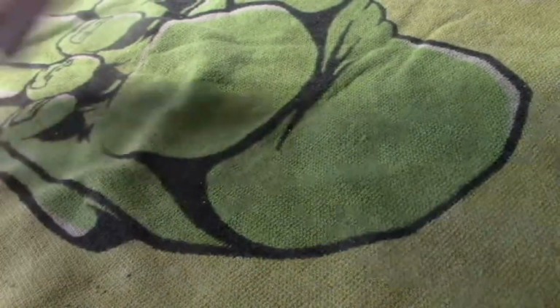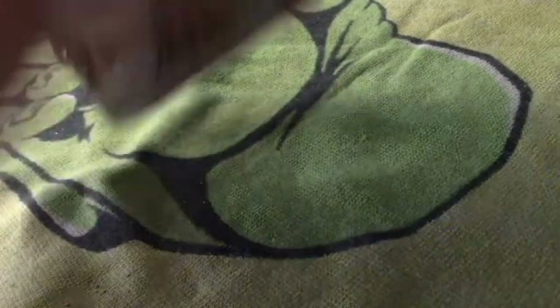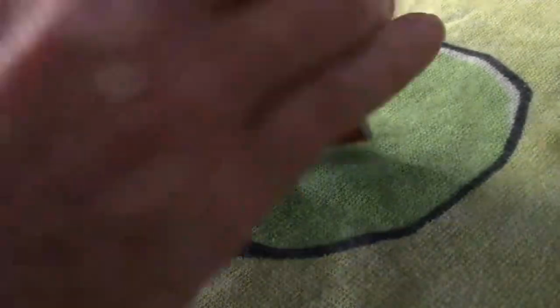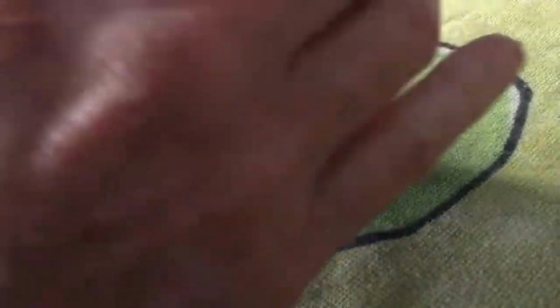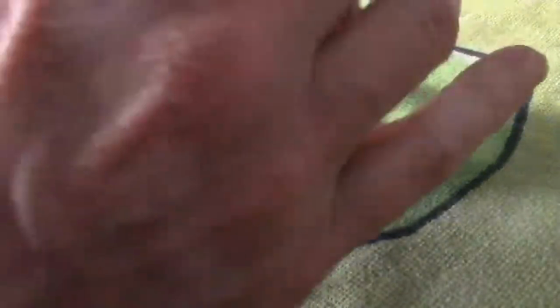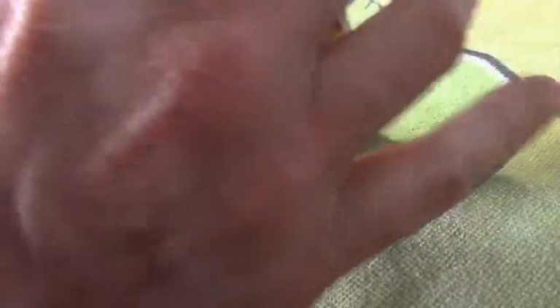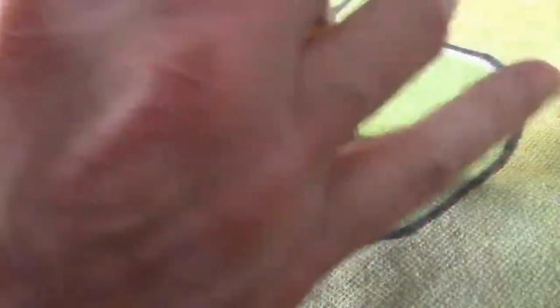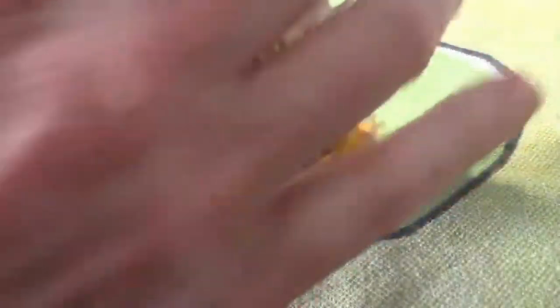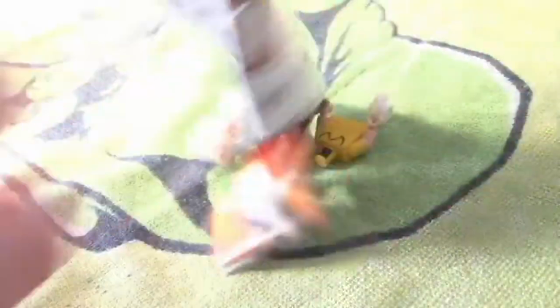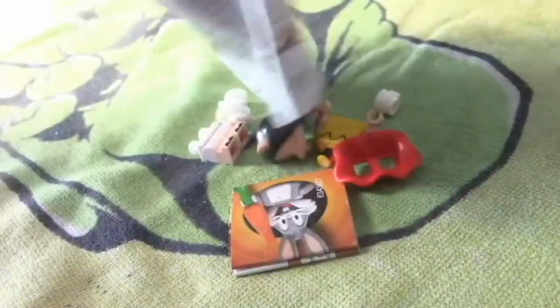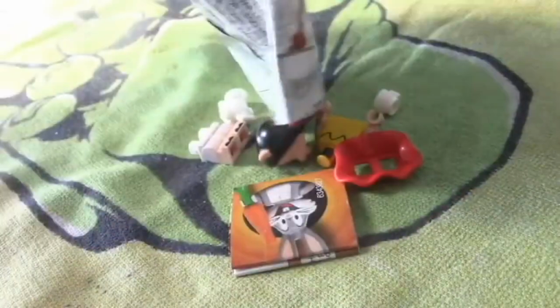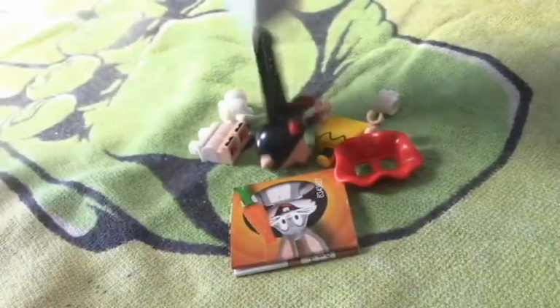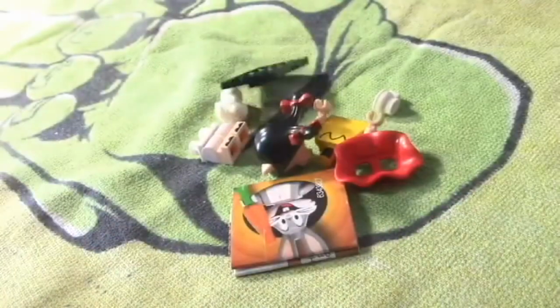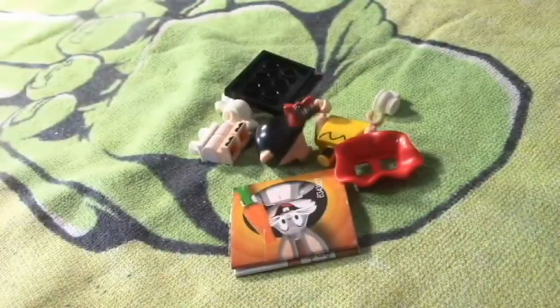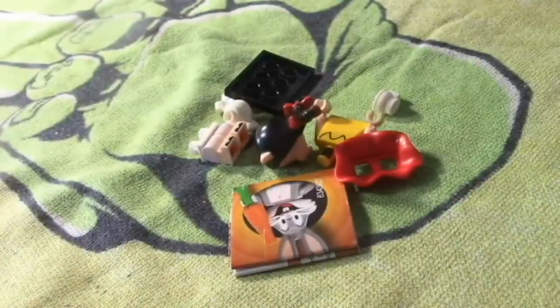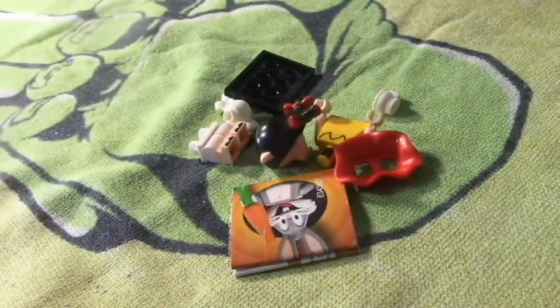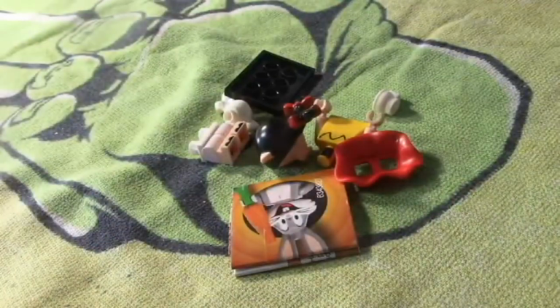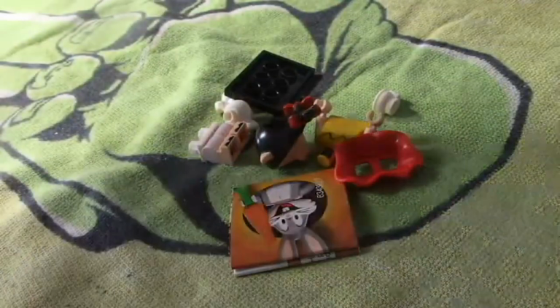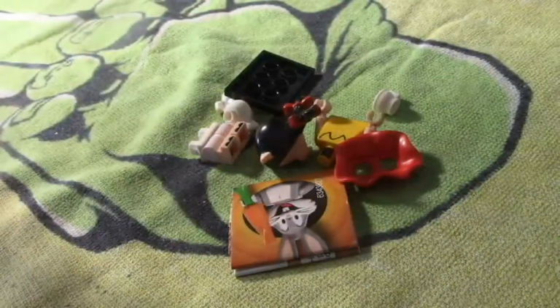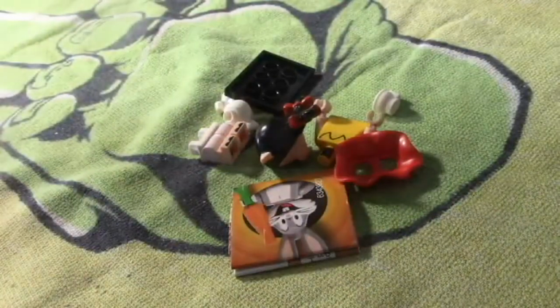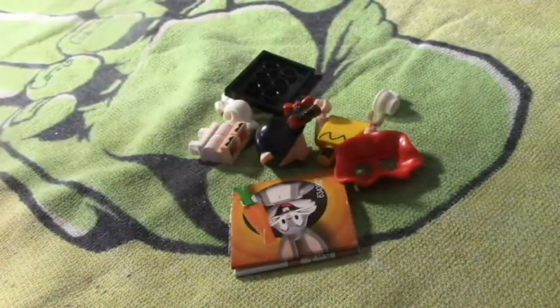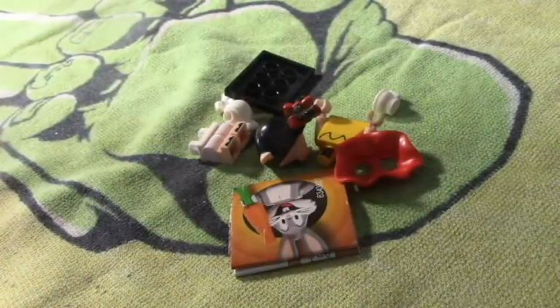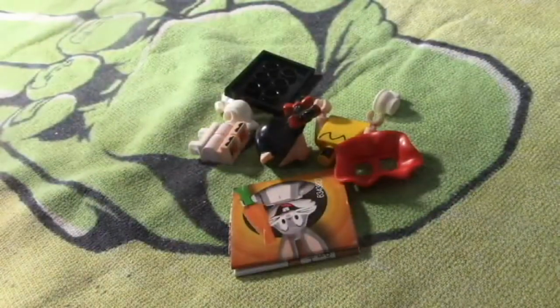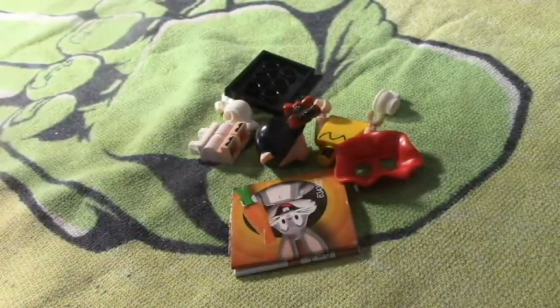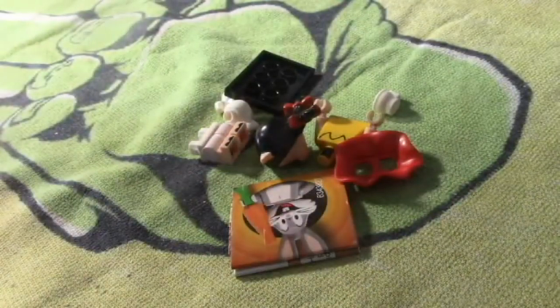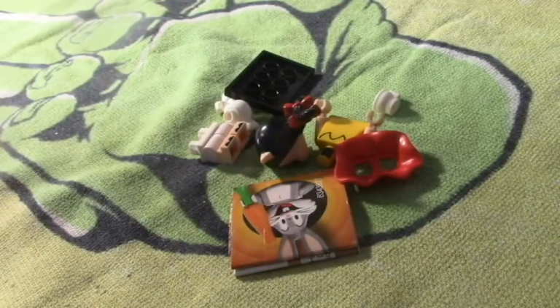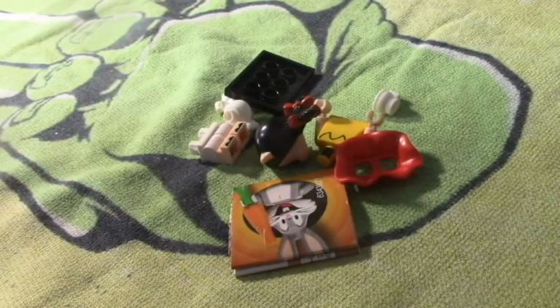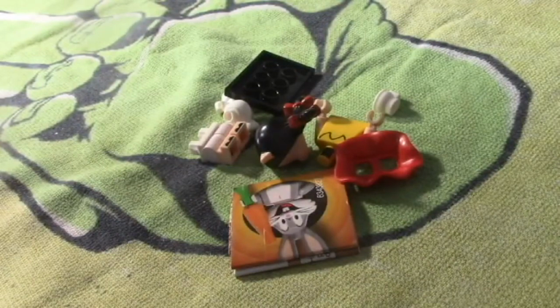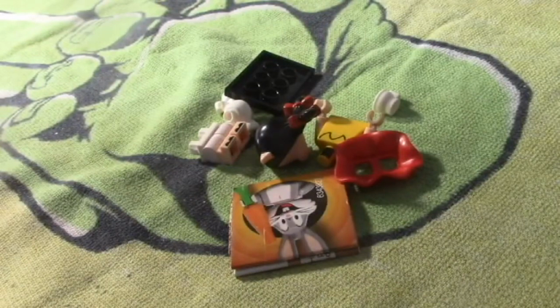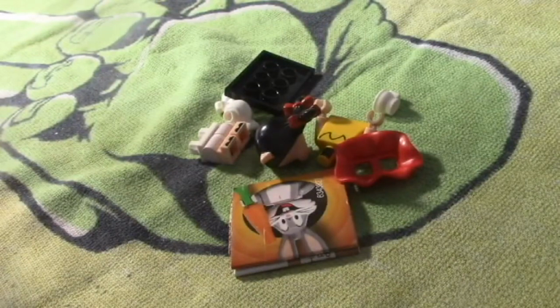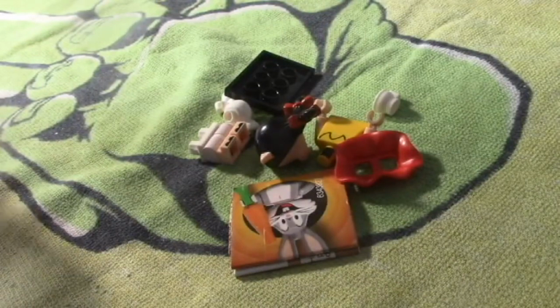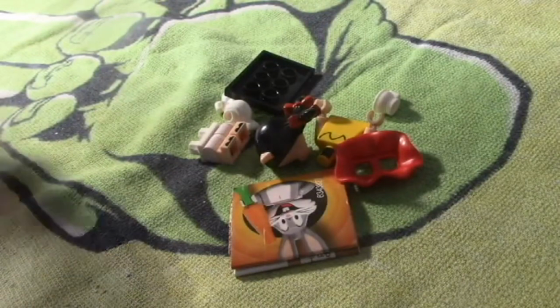Let's see who we have in this one — oh, another Petunia Pig. That's a duplicate.